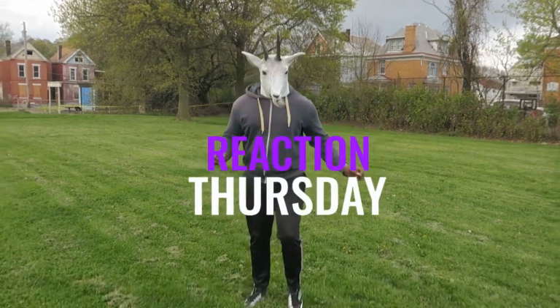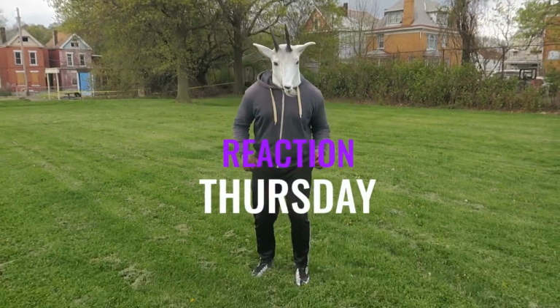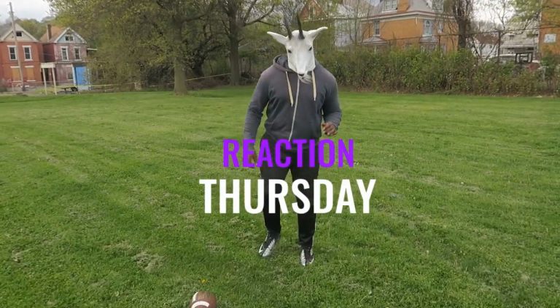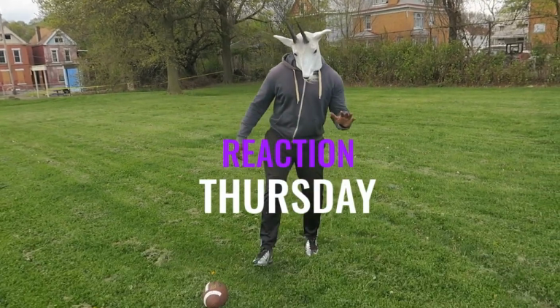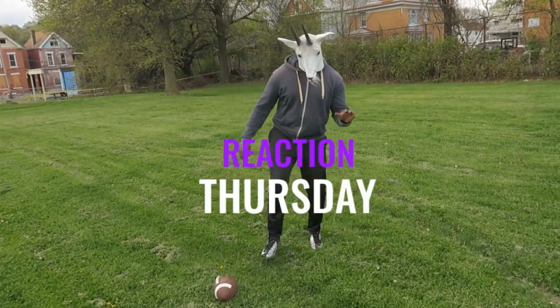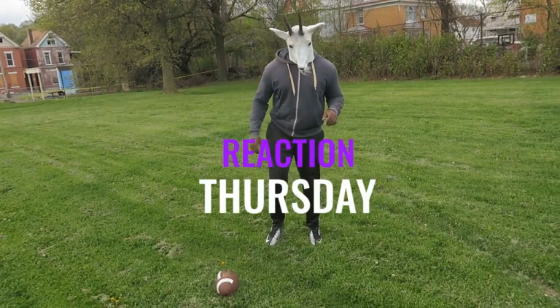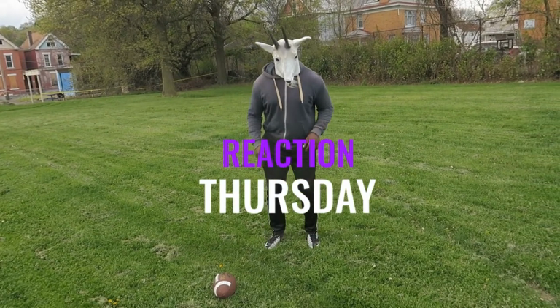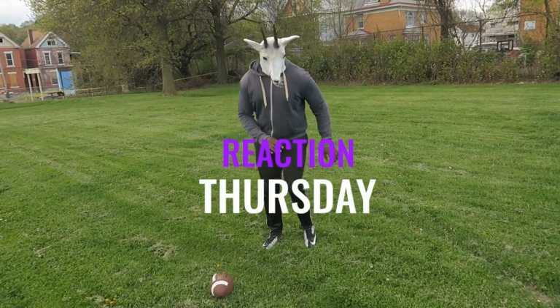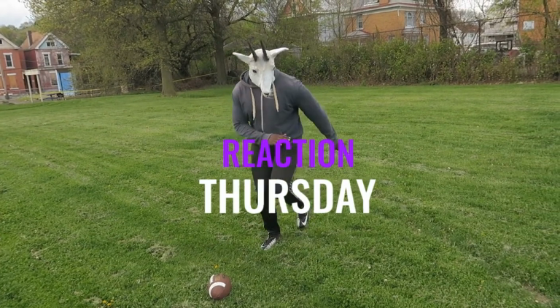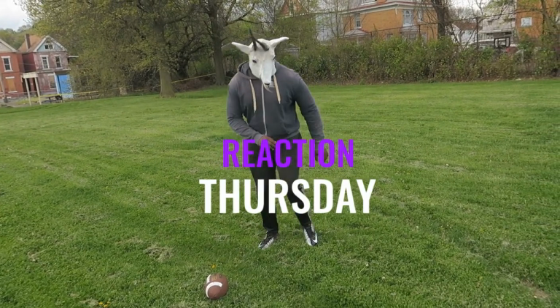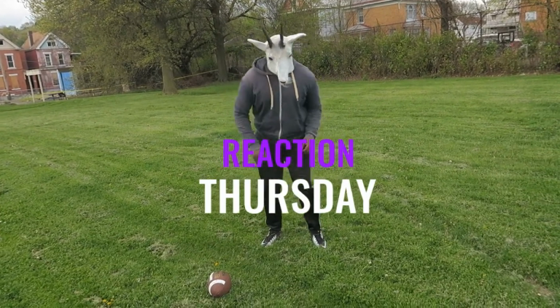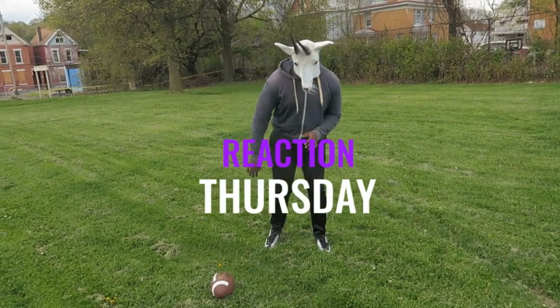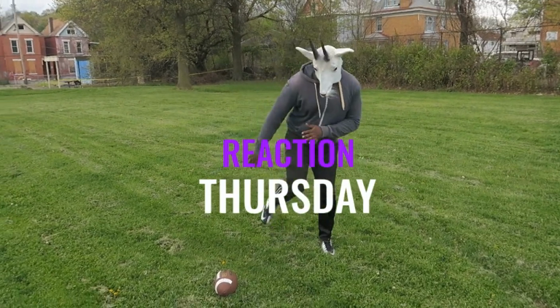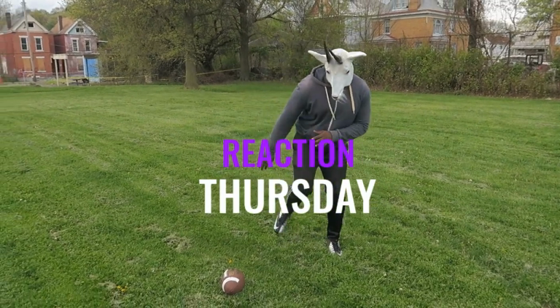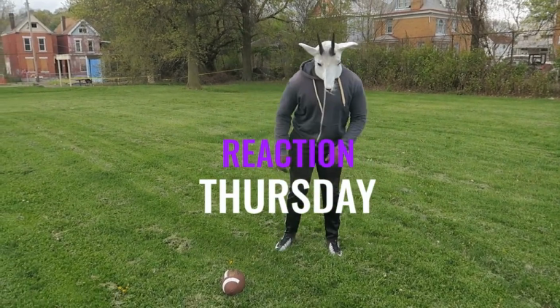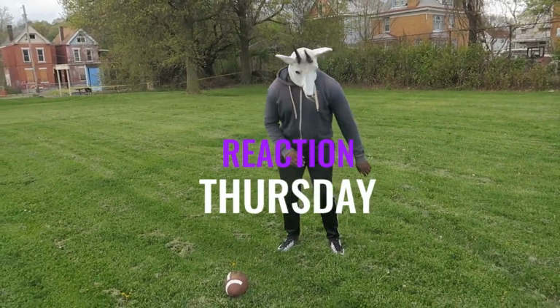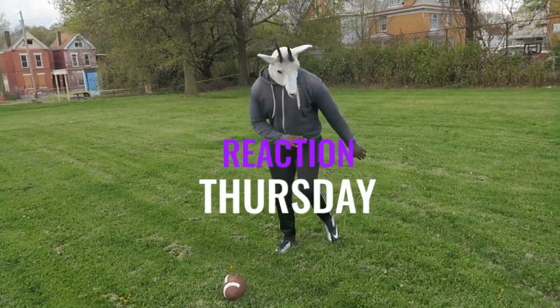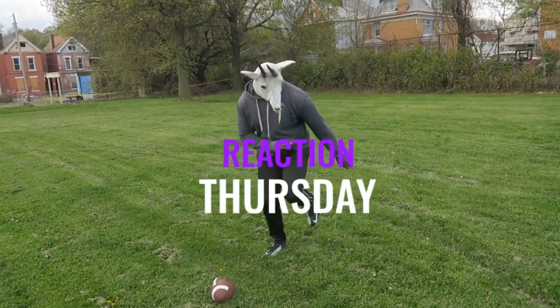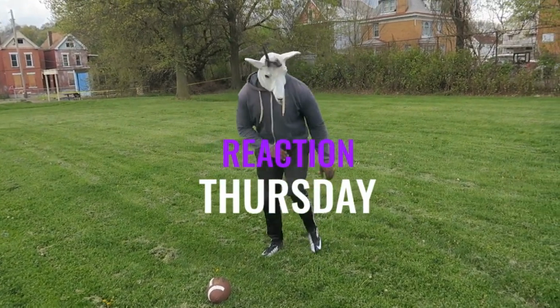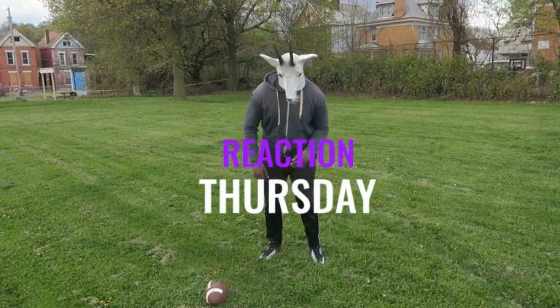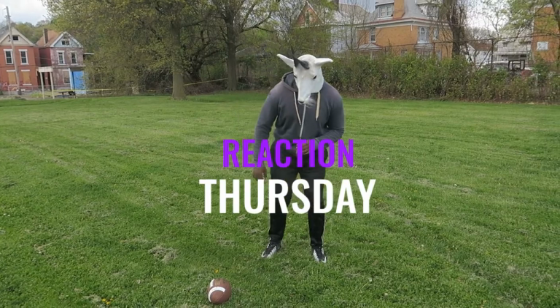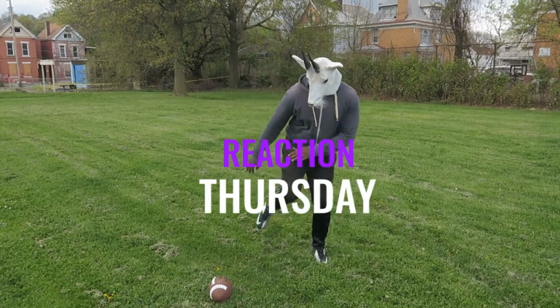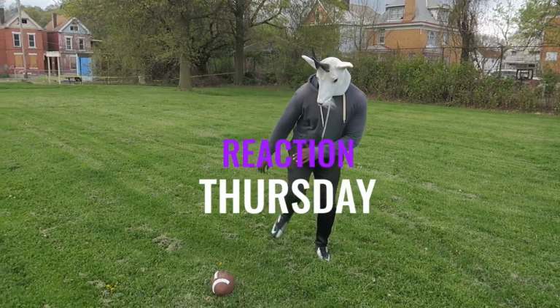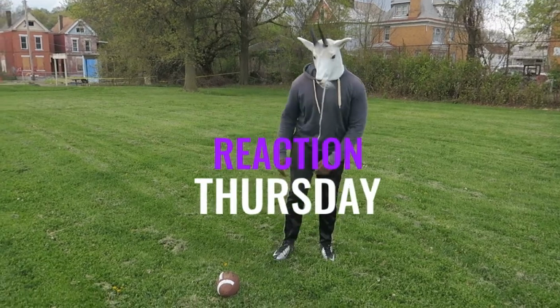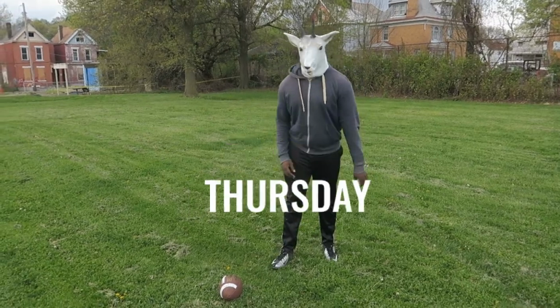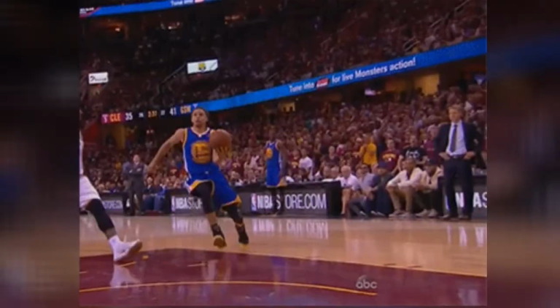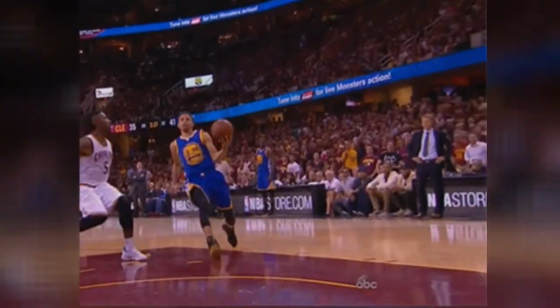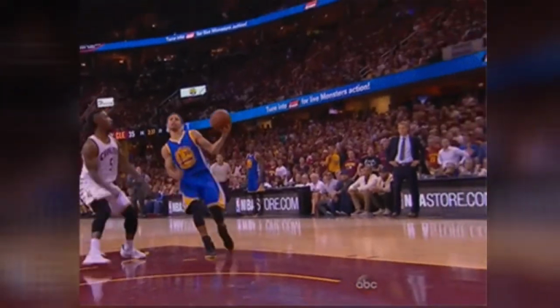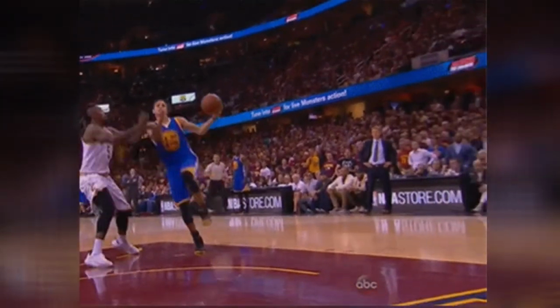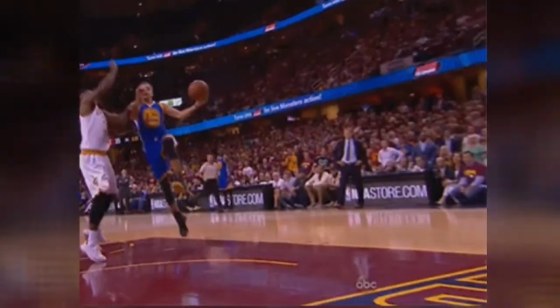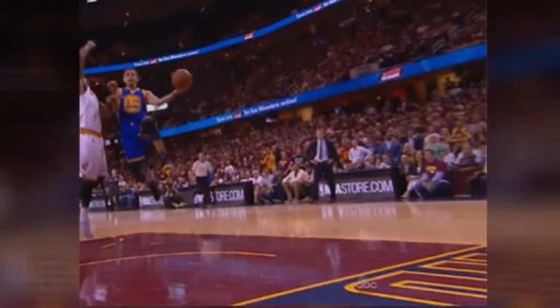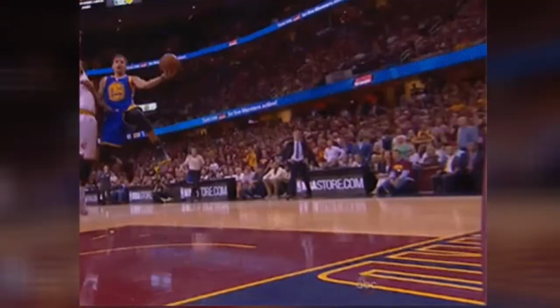Yeah, it's another Reaction Thursday. Today we are going to learn about the layup drill for all my hoopers out there.